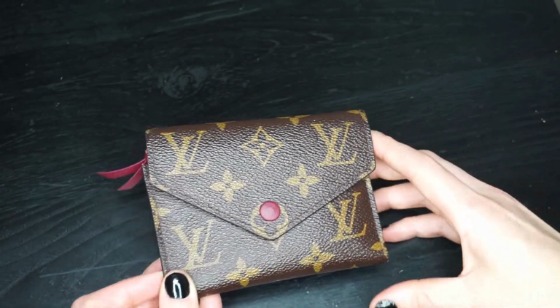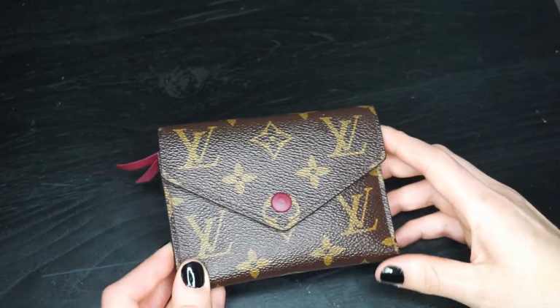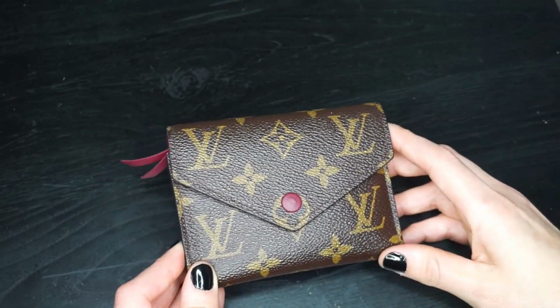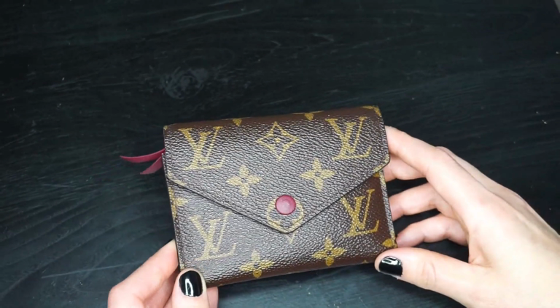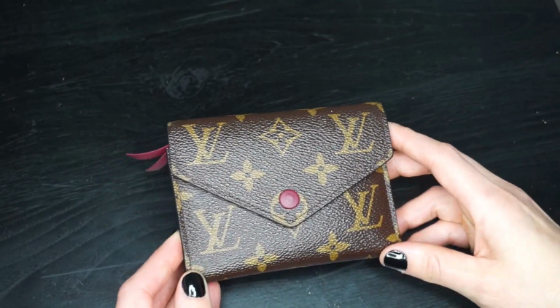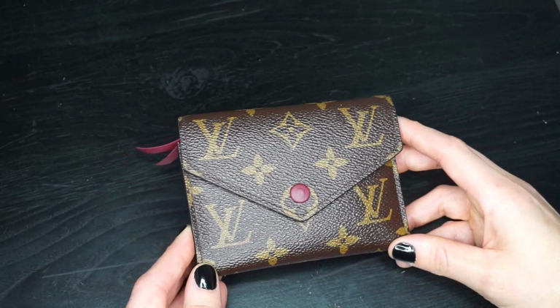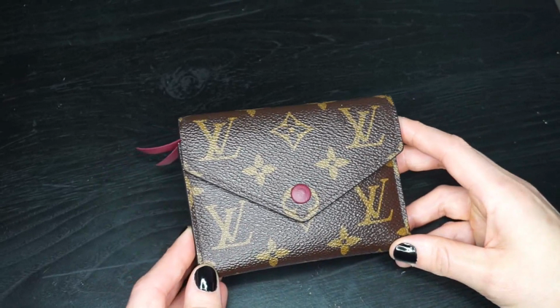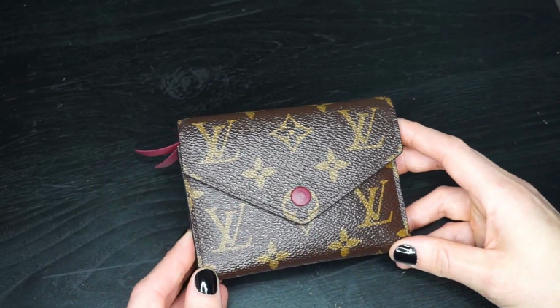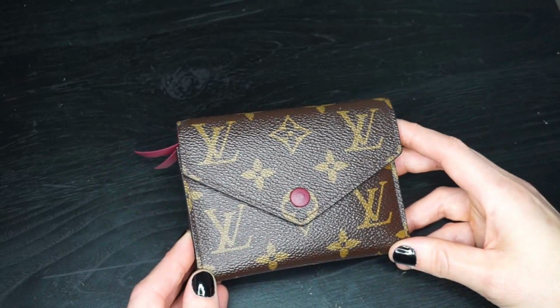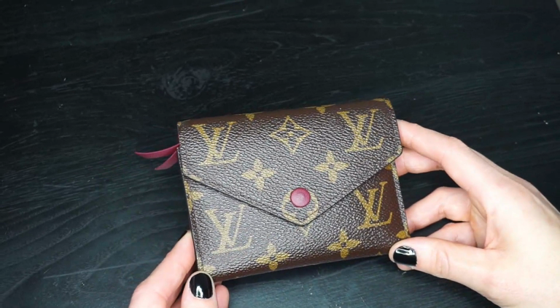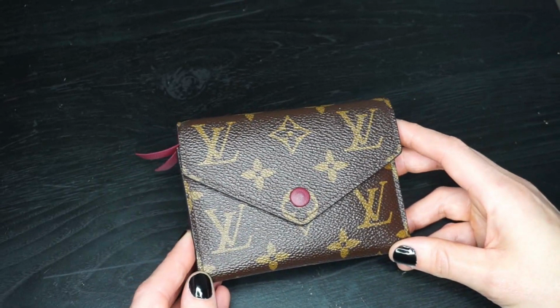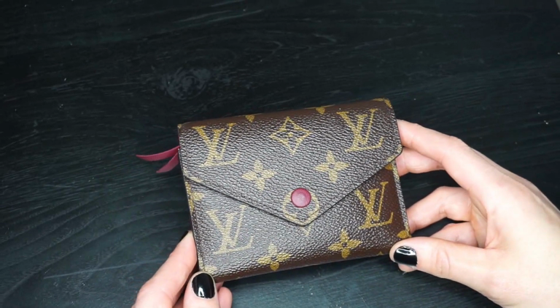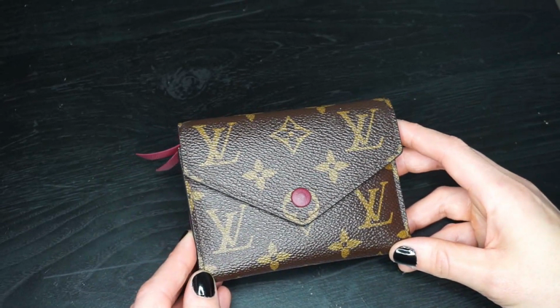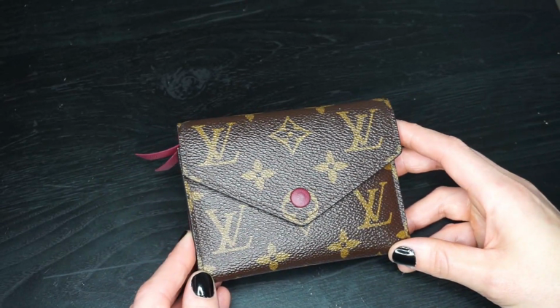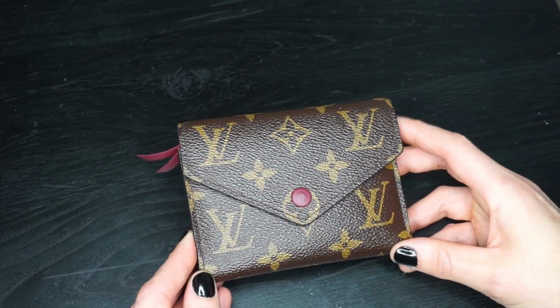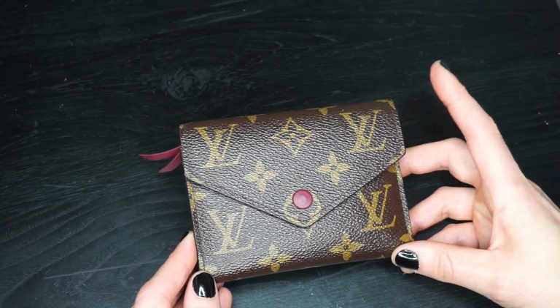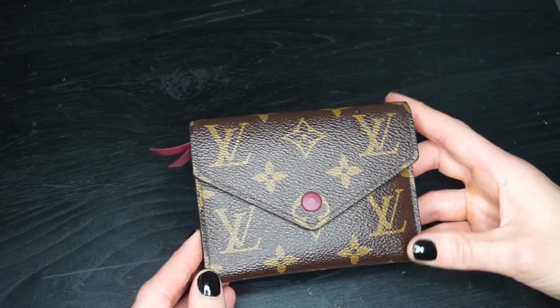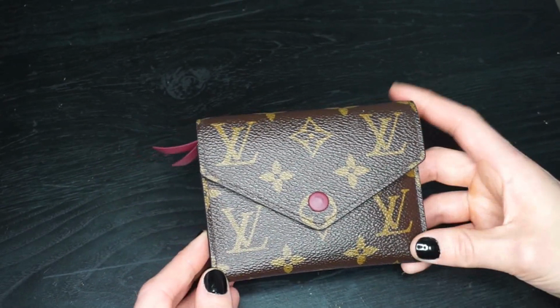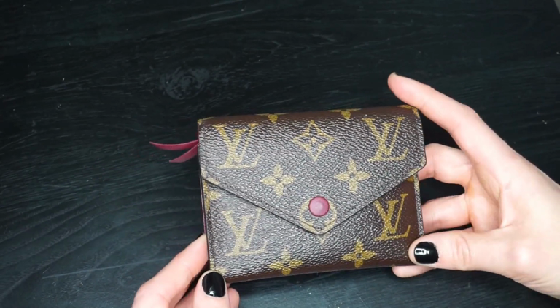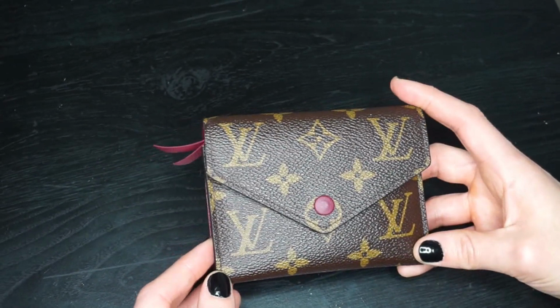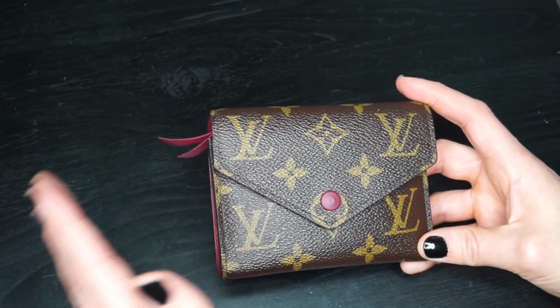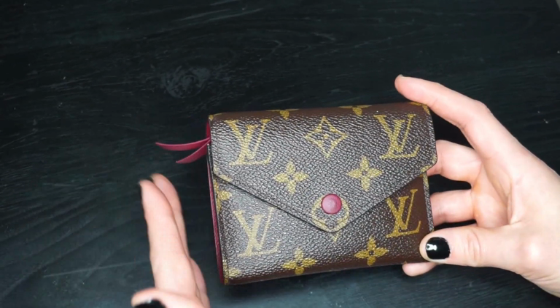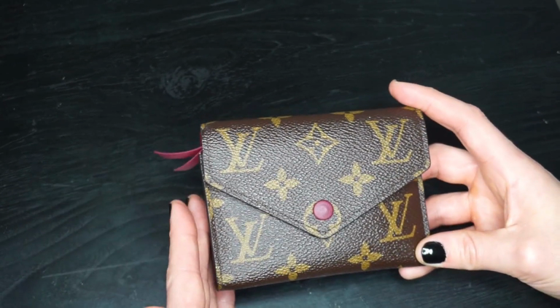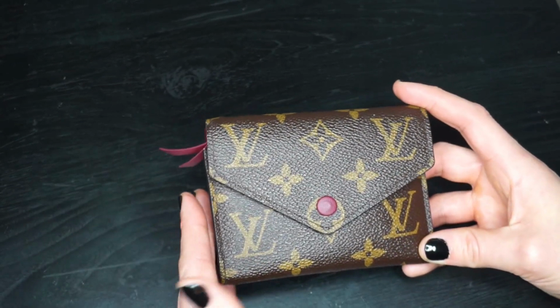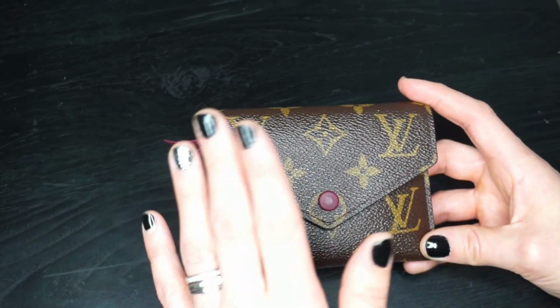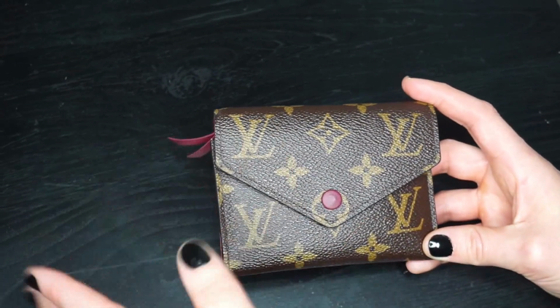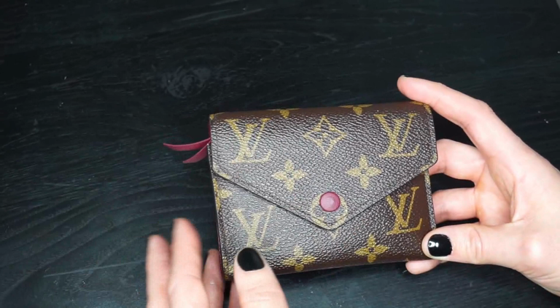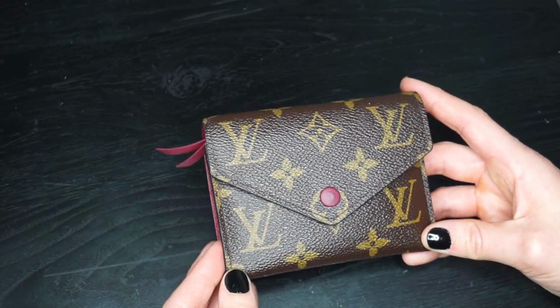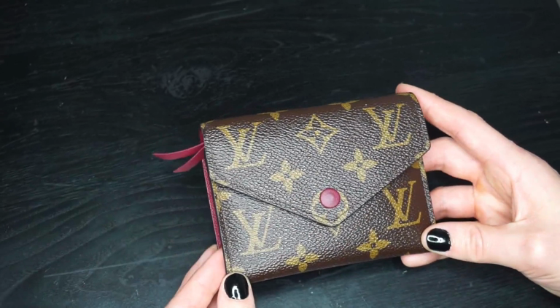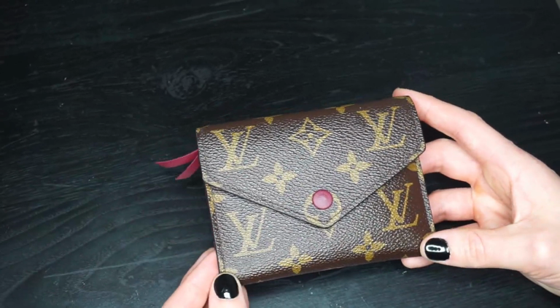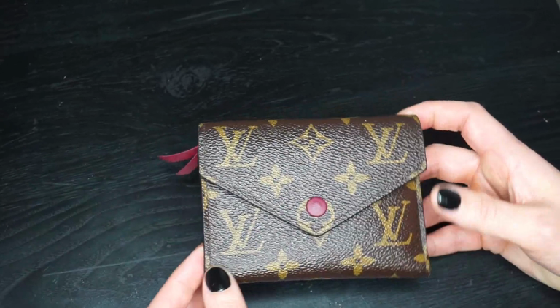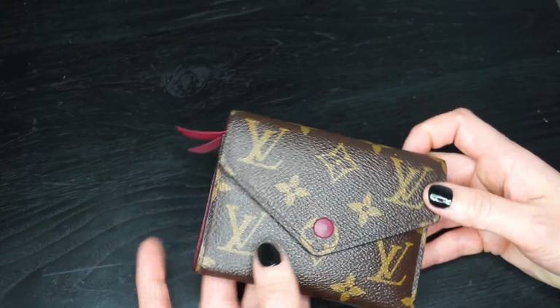I've had the Sarah wallet, which is the full size, the pocket organizer, which is smaller than this — and then this one. And this is by far my absolute favorite.